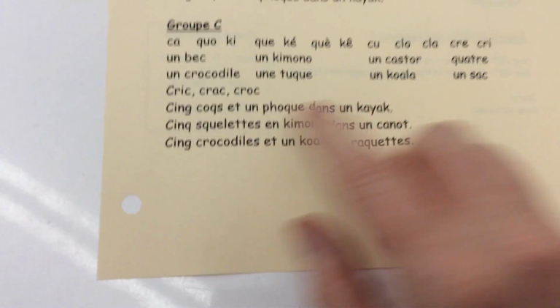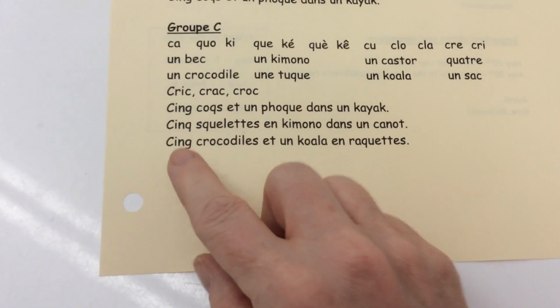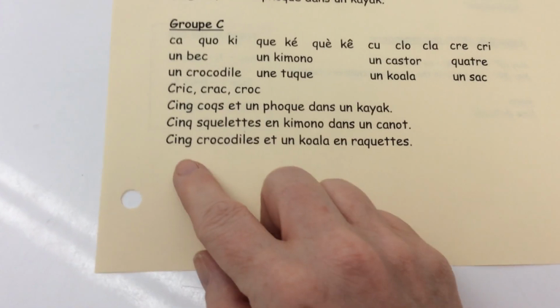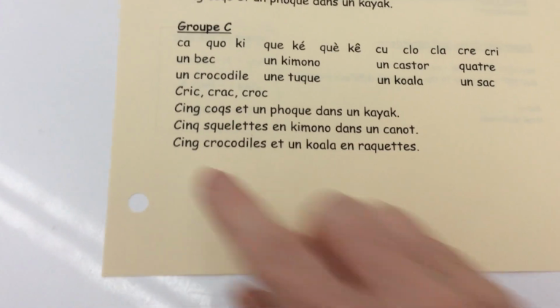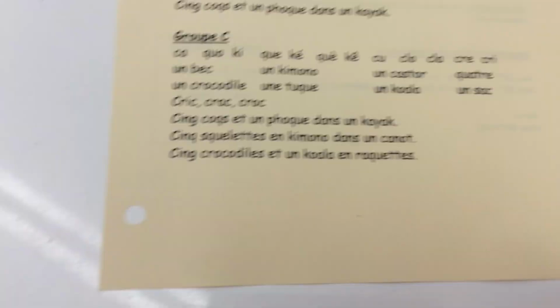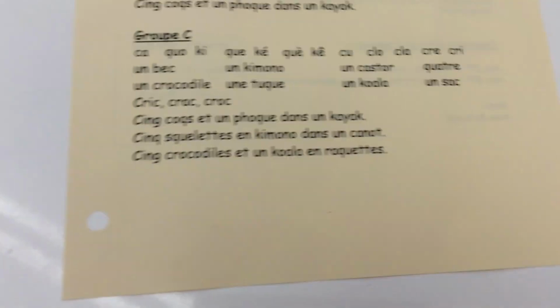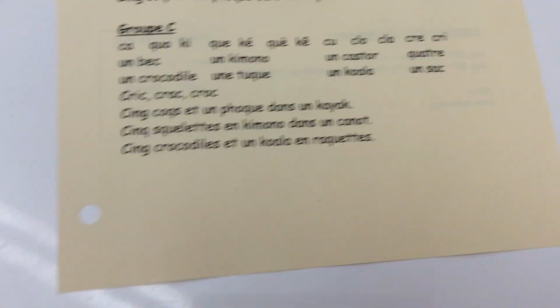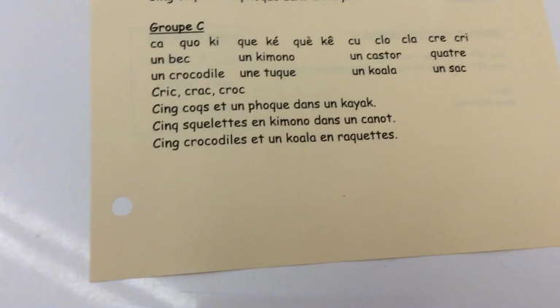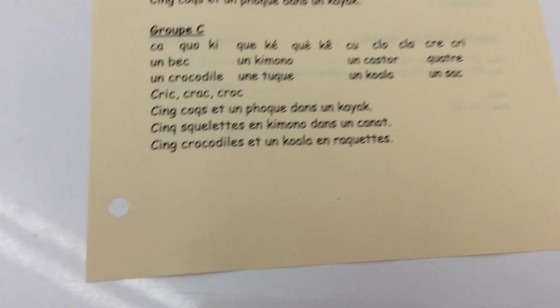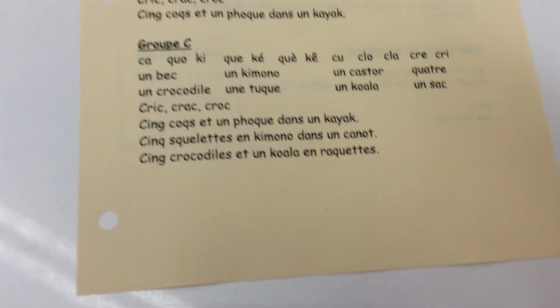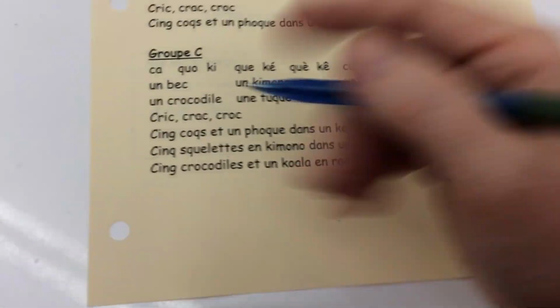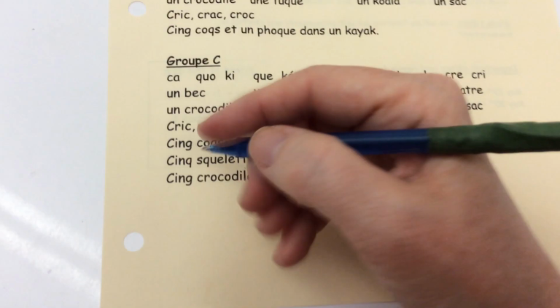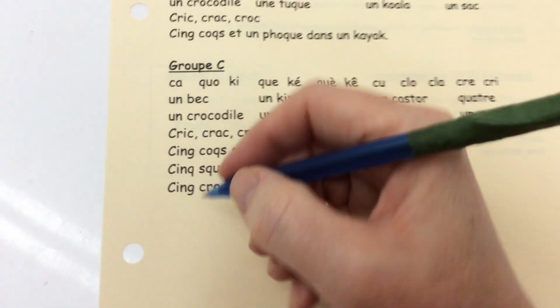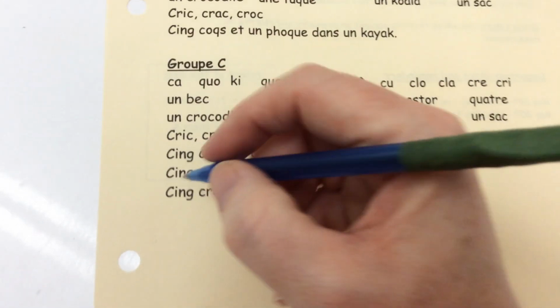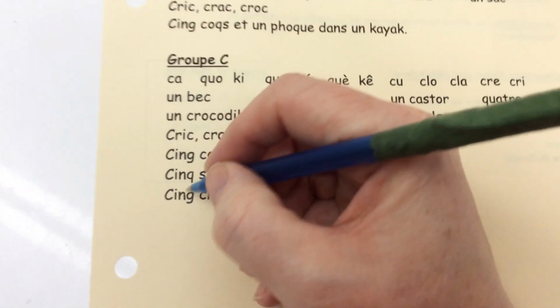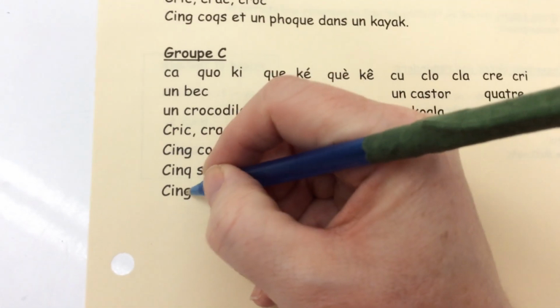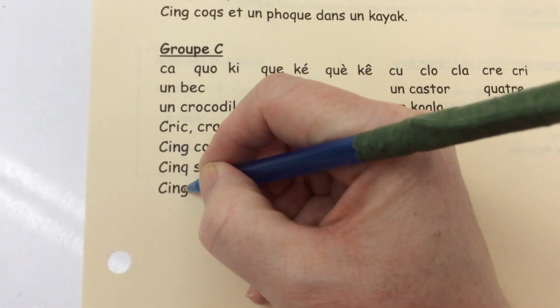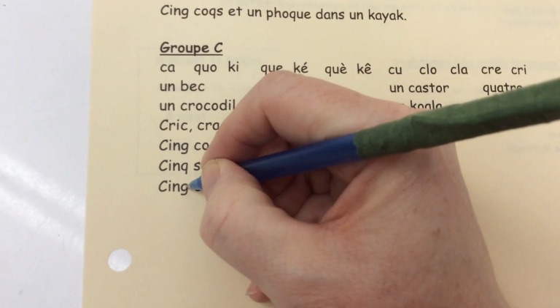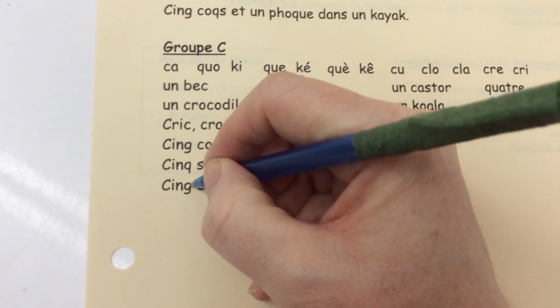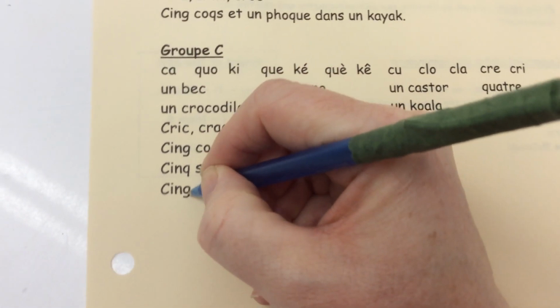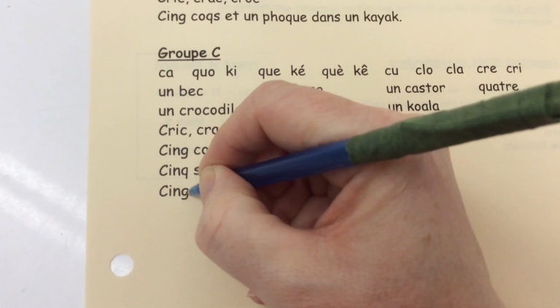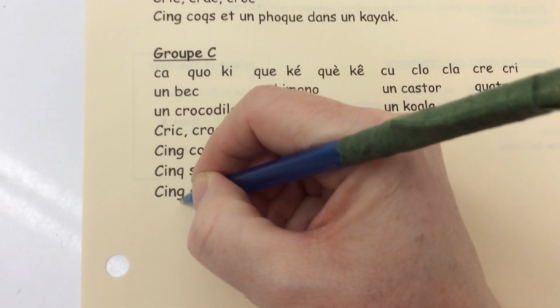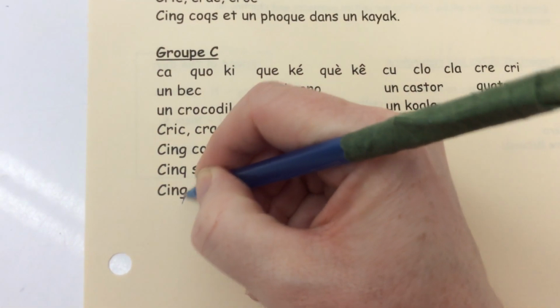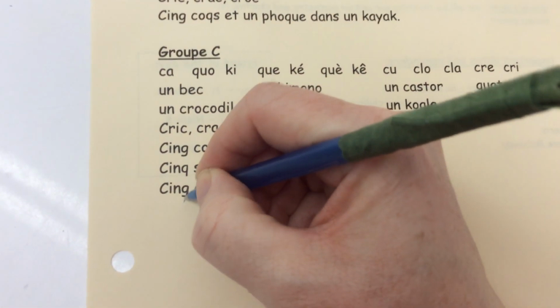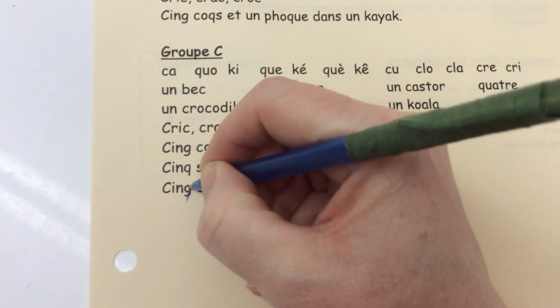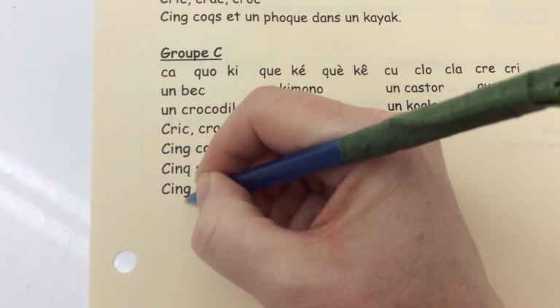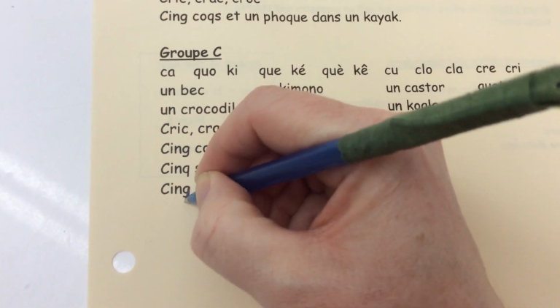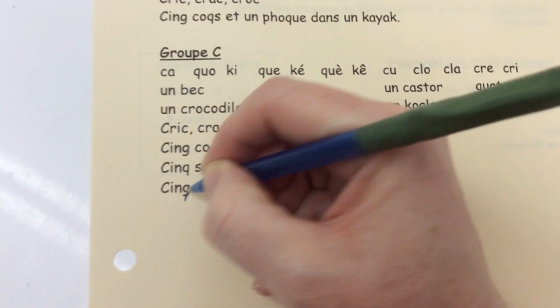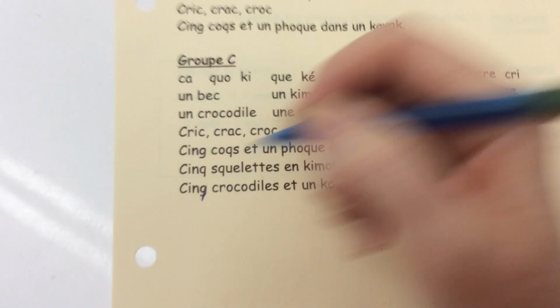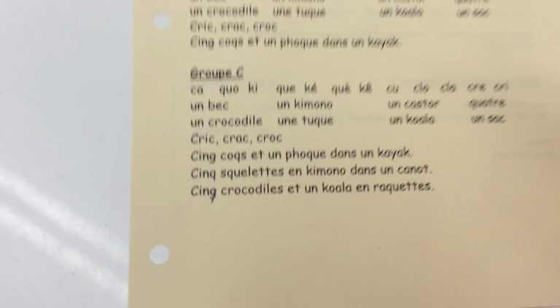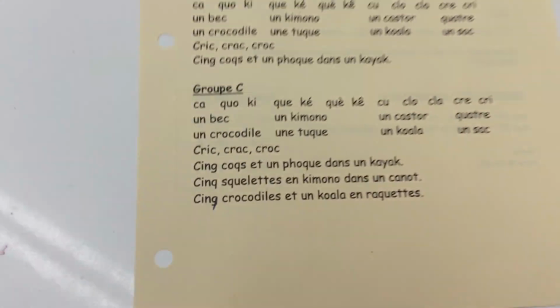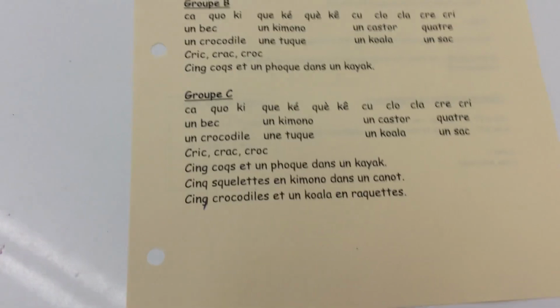I see a typo here — that should be a QU. Sometimes Madame is tired and she makes mistakes.